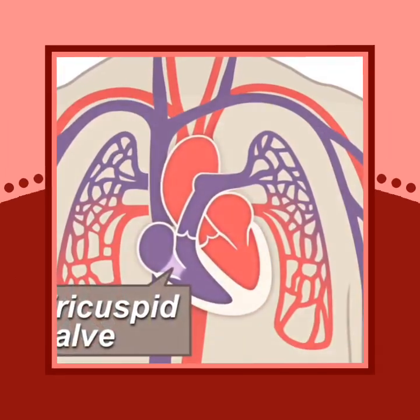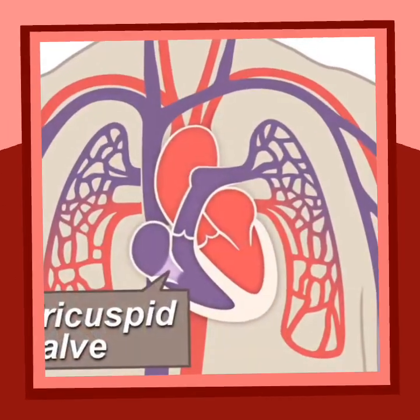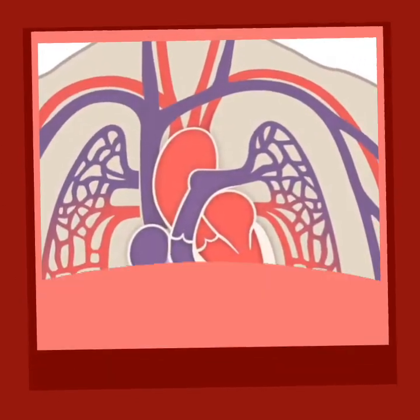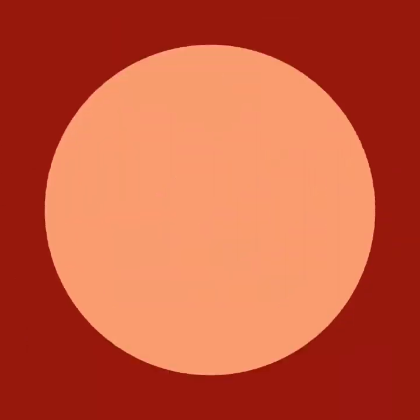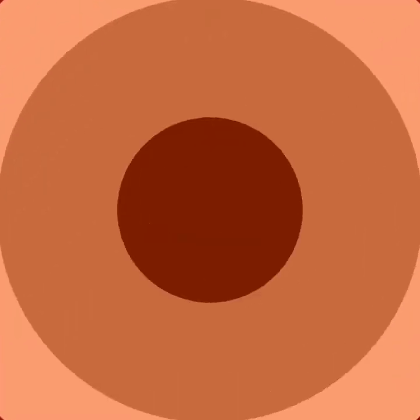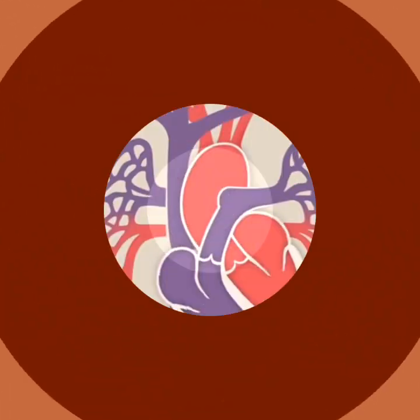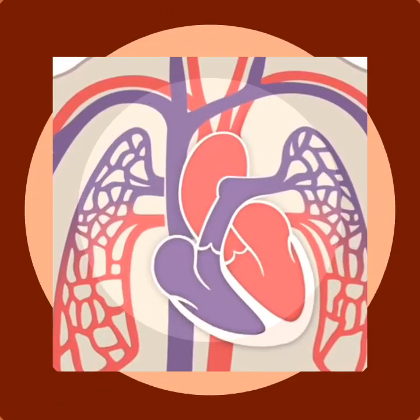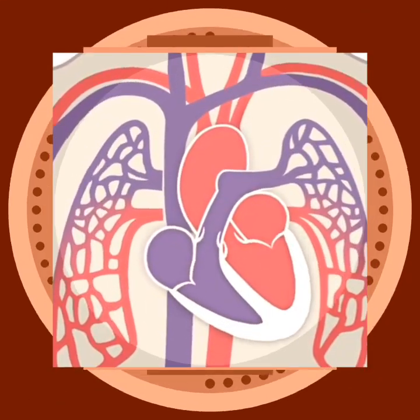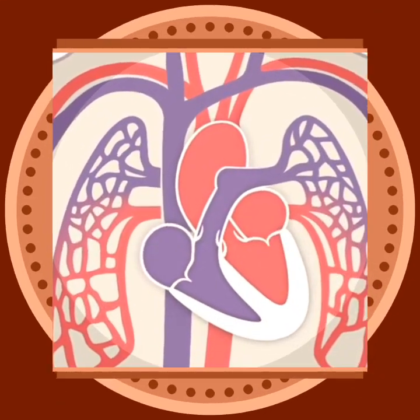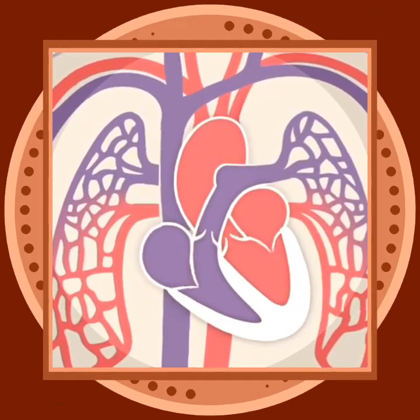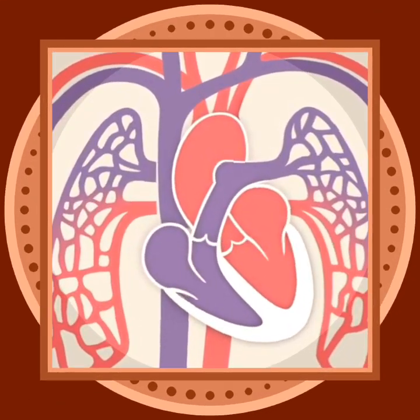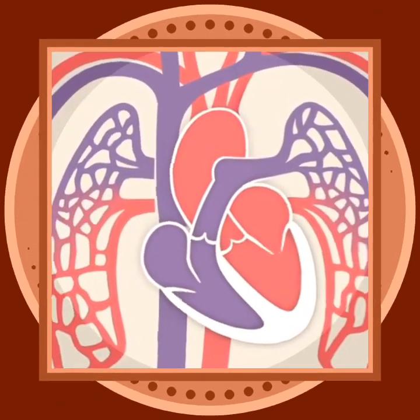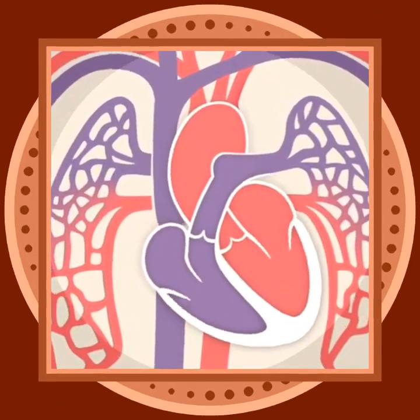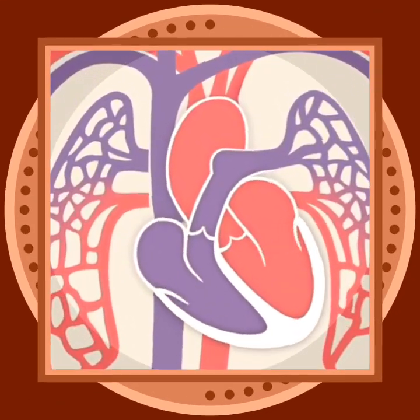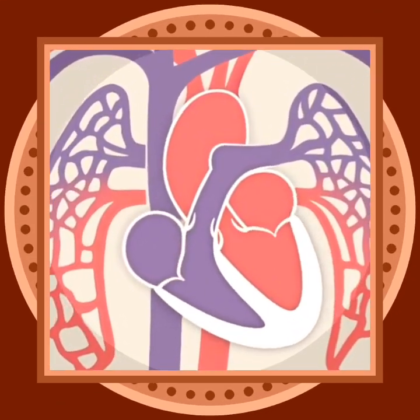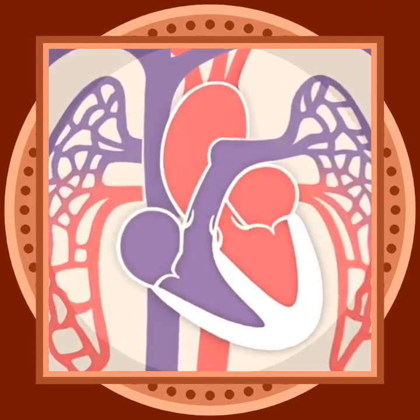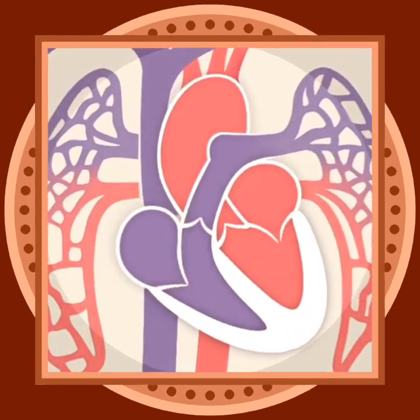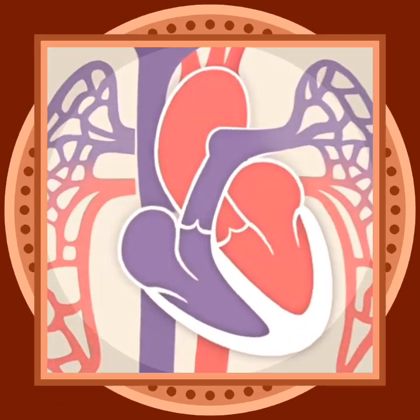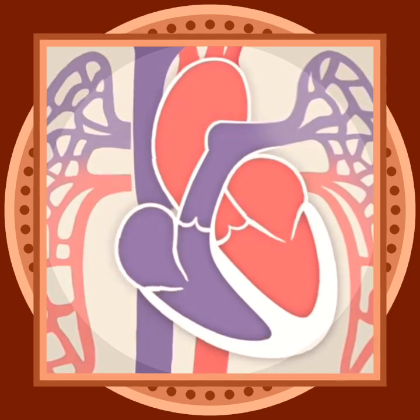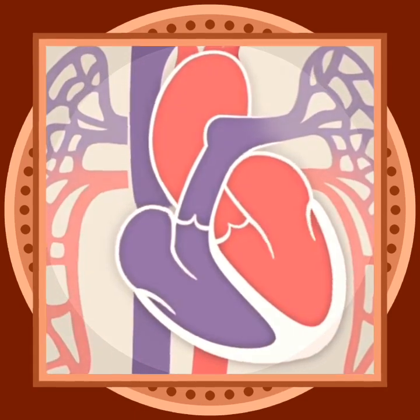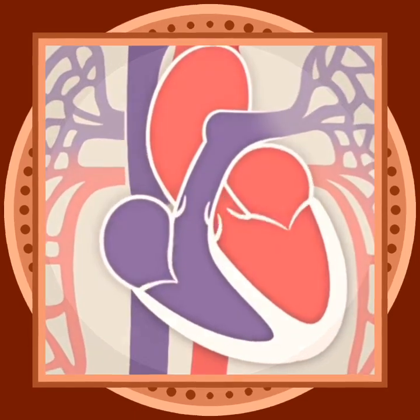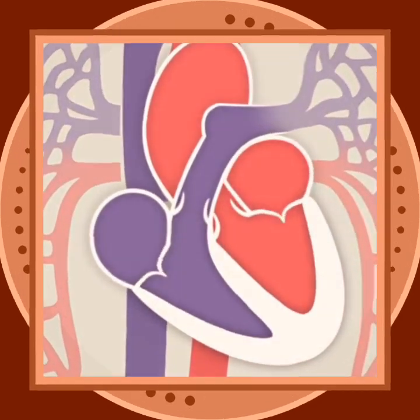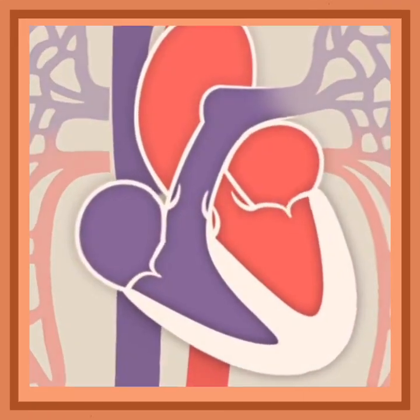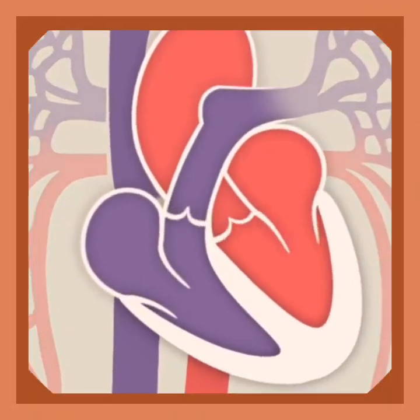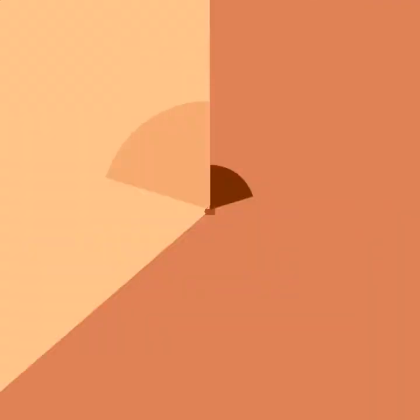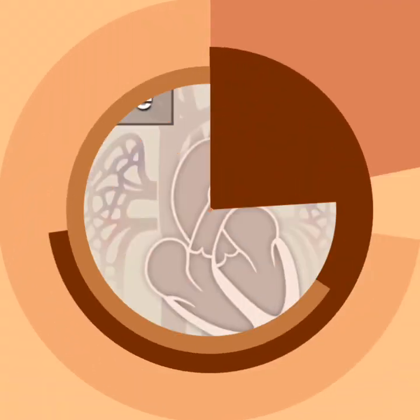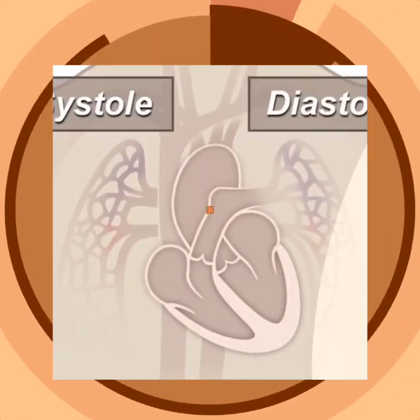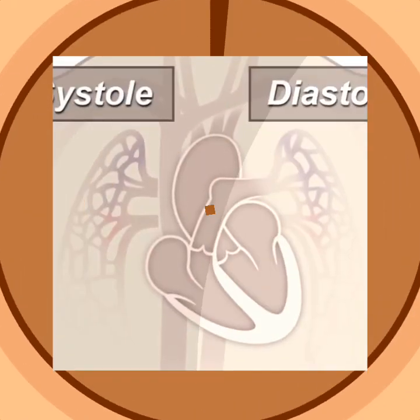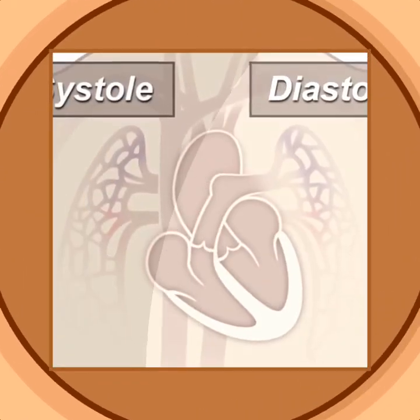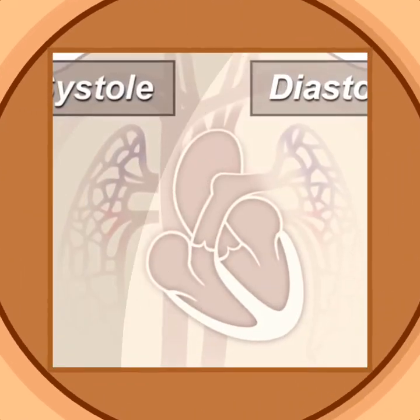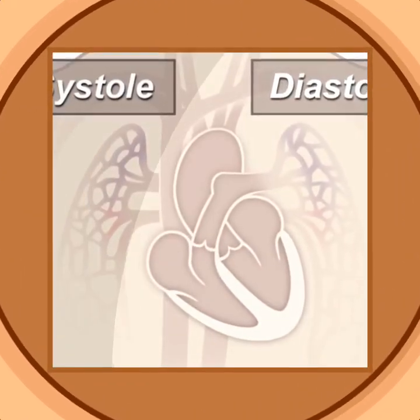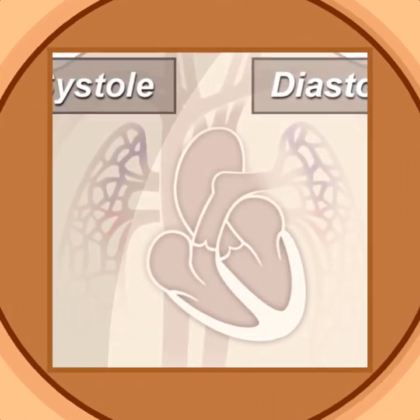The tricuspid valve opens only when pushed on. Each valve opens and closes once per heartbeat. The relaxation phase of the cardiac cycle is called diastole.